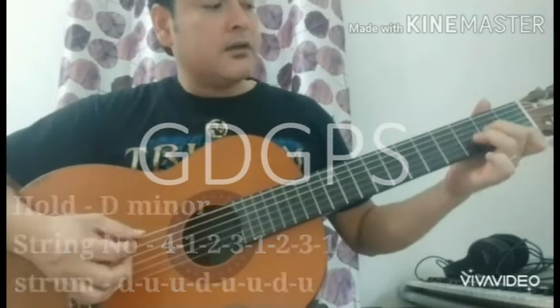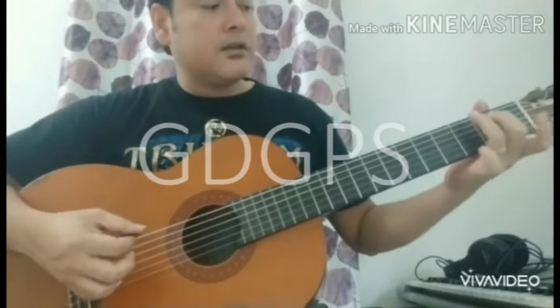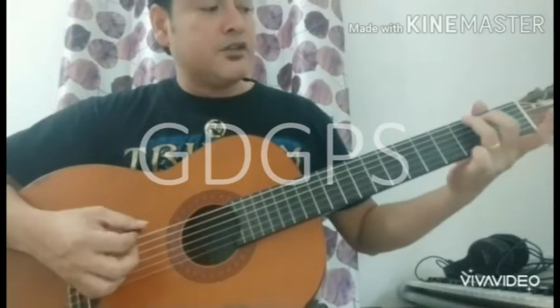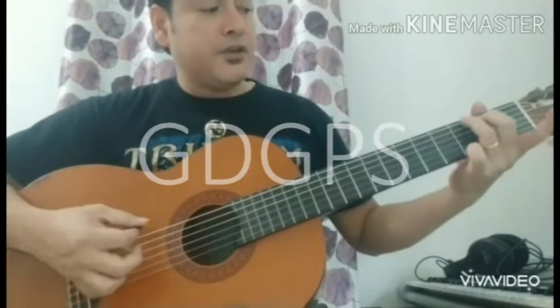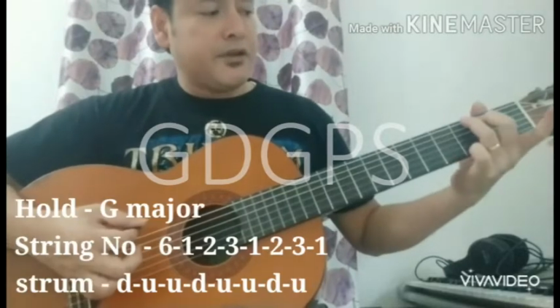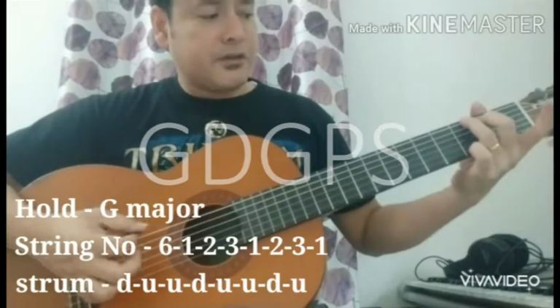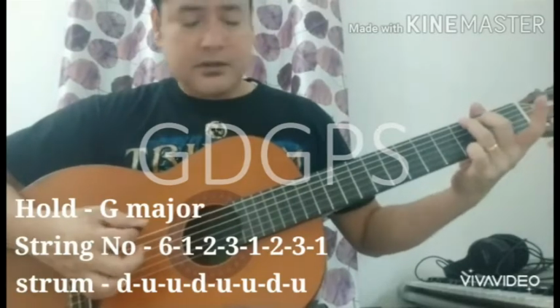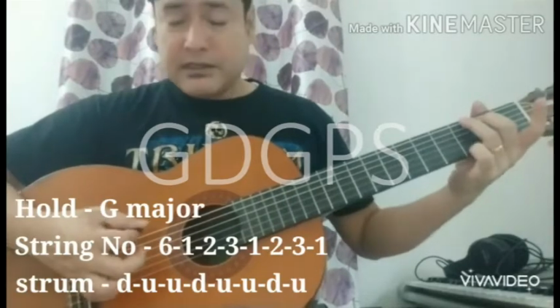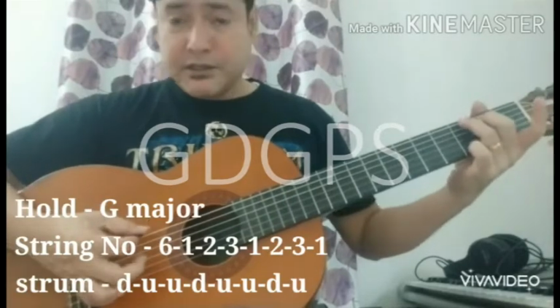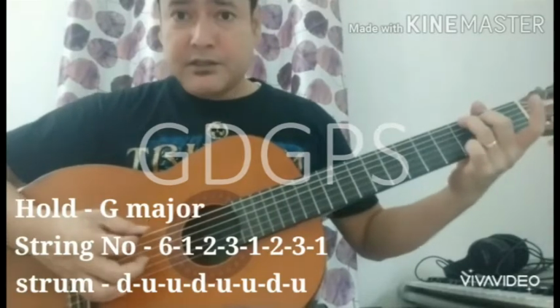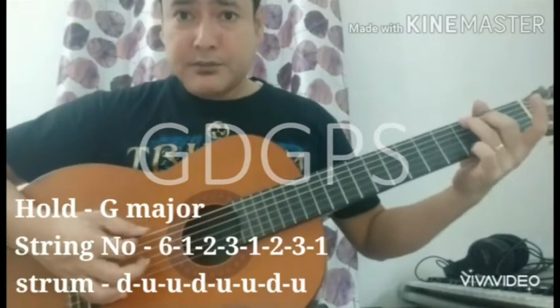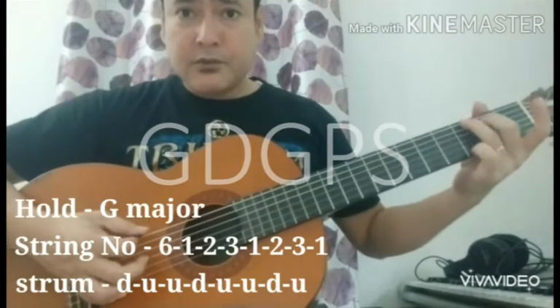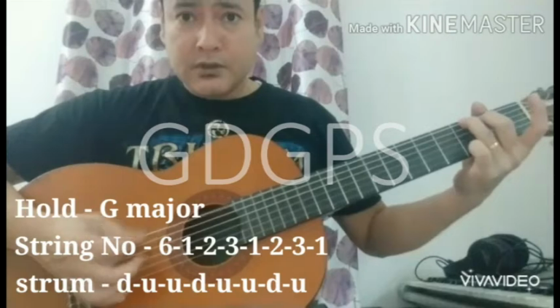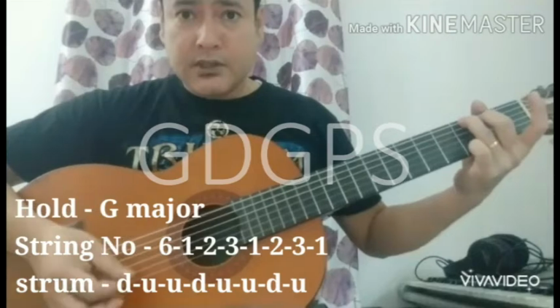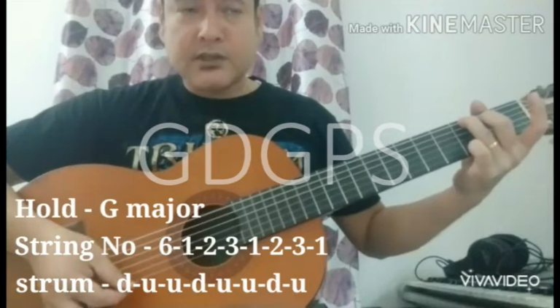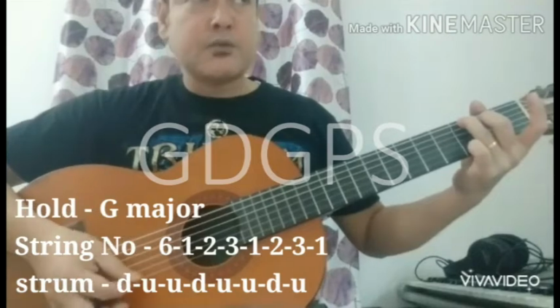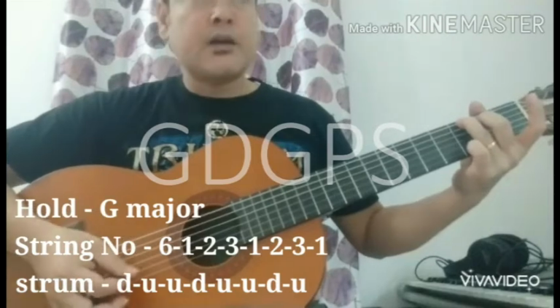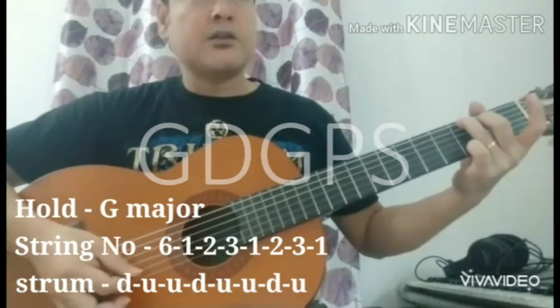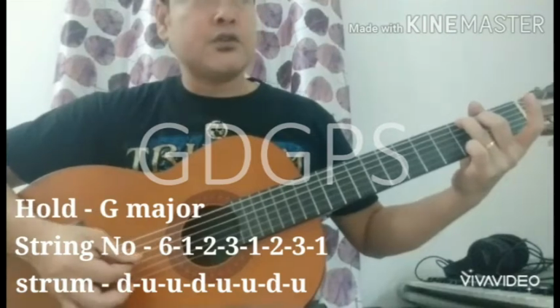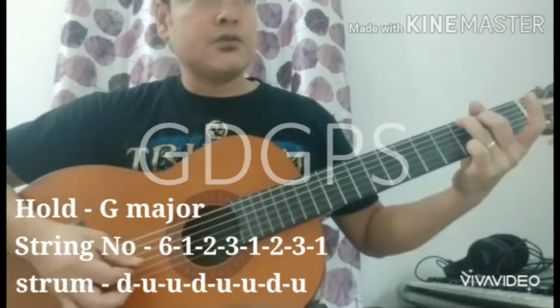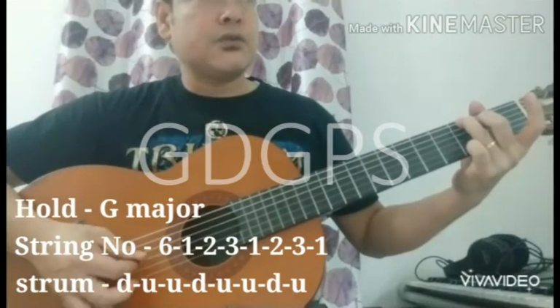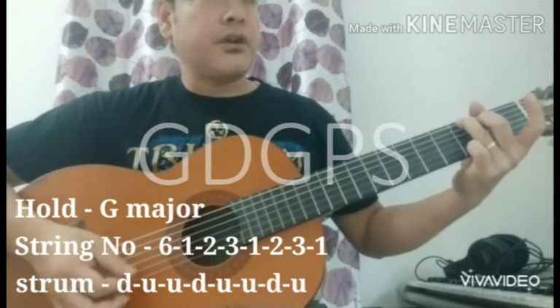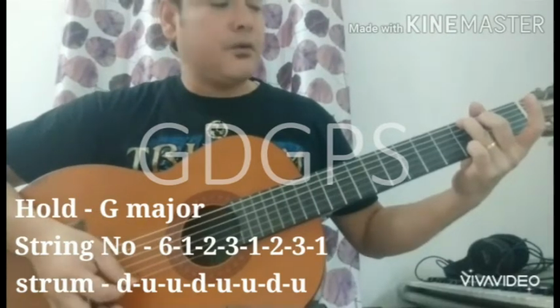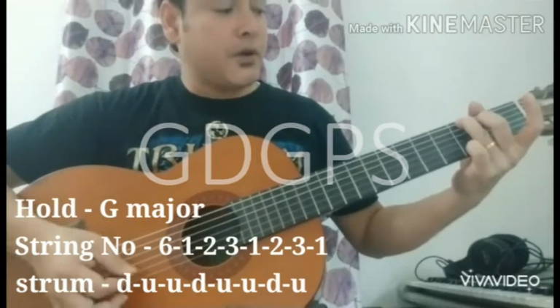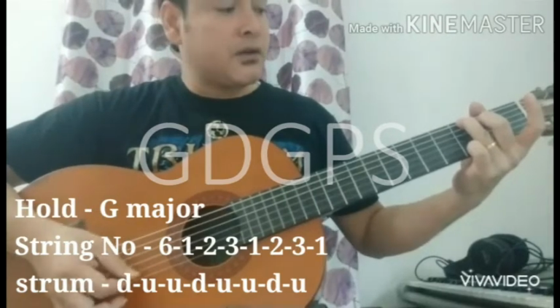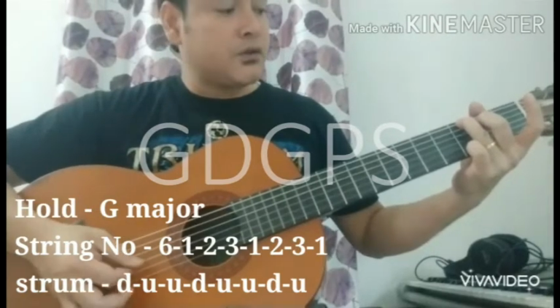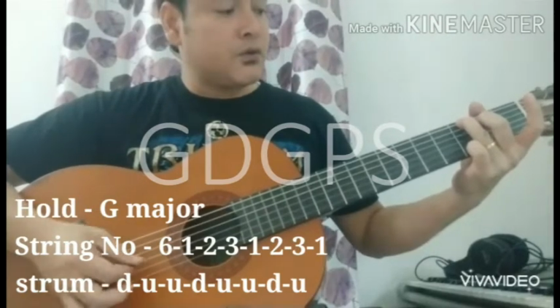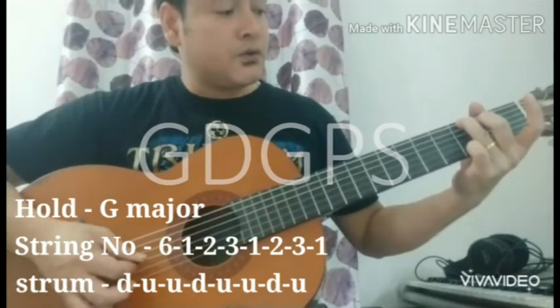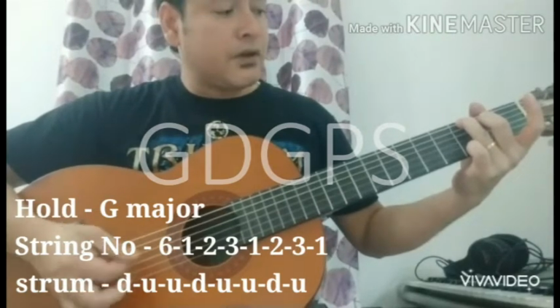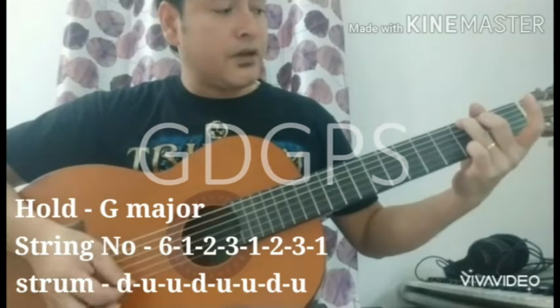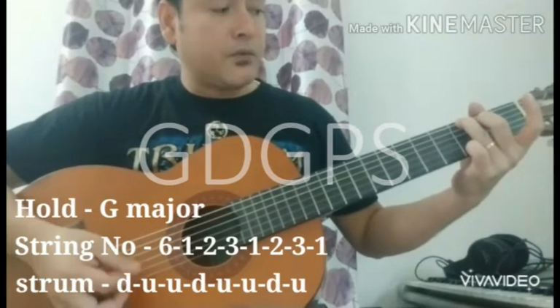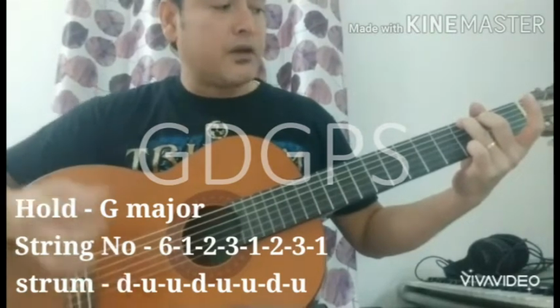G major. Starting on string 6: 1, 2, 3, 1, 2, 3, 1.